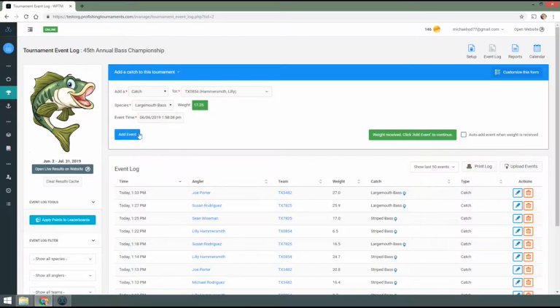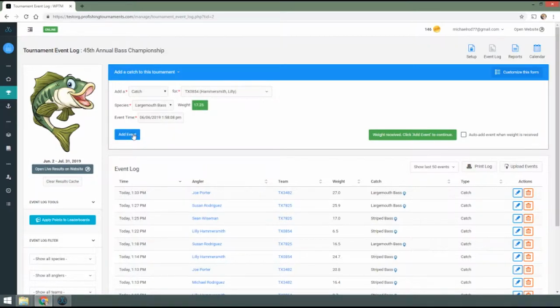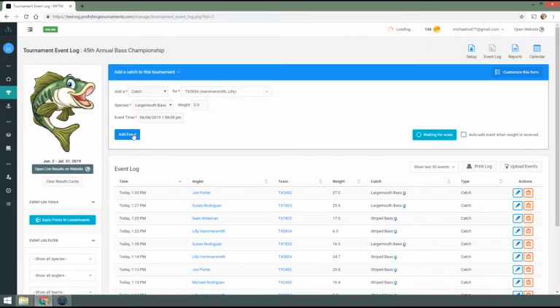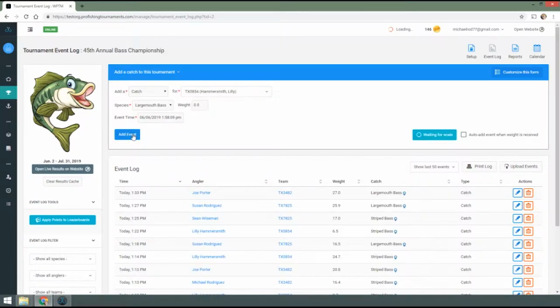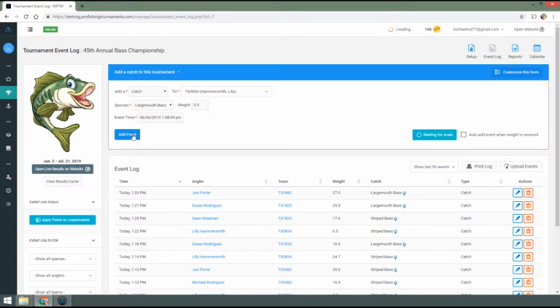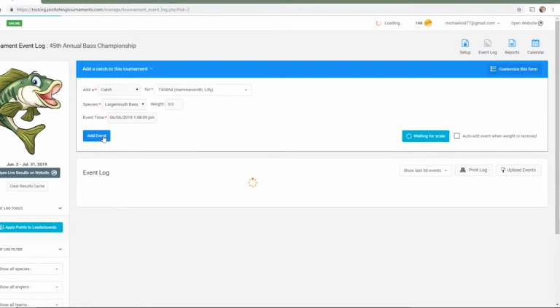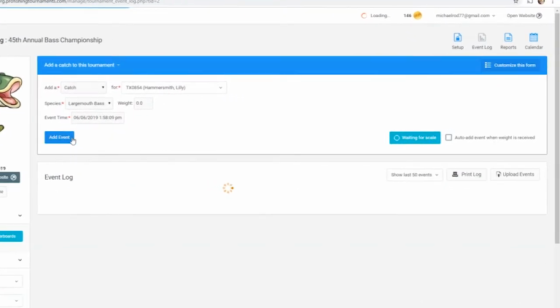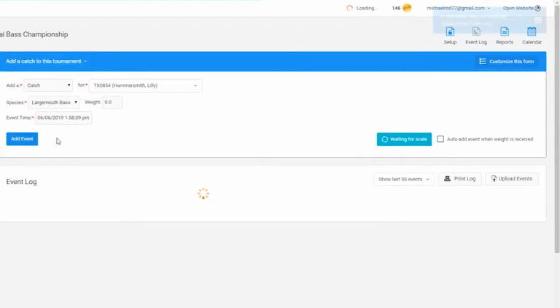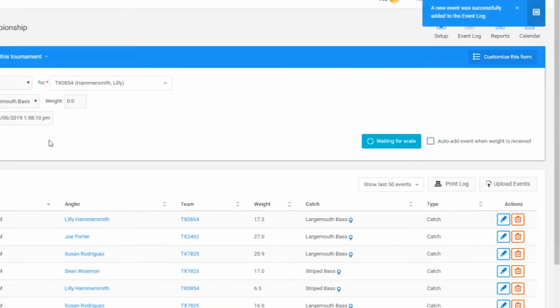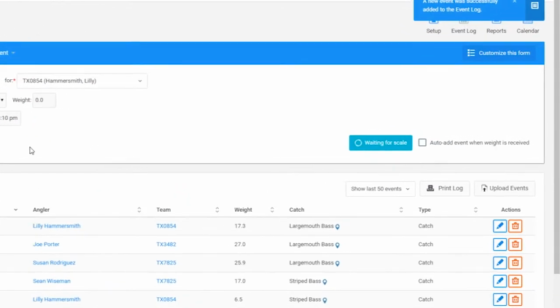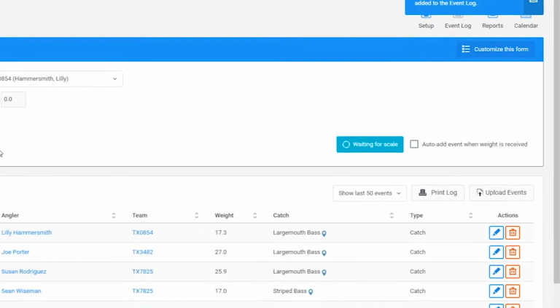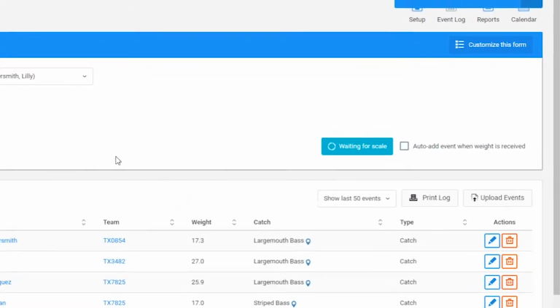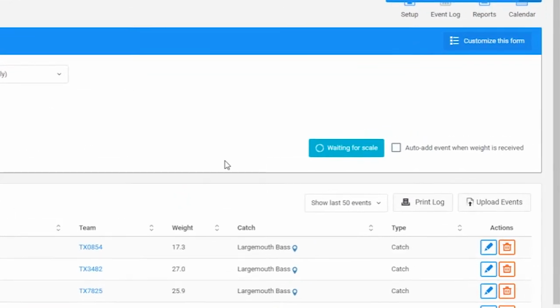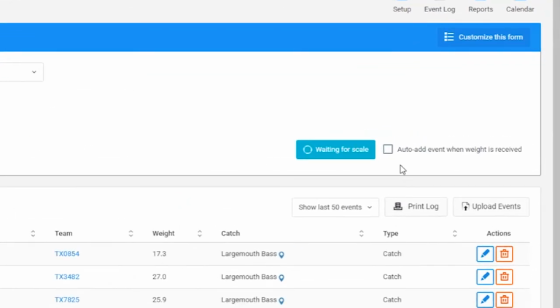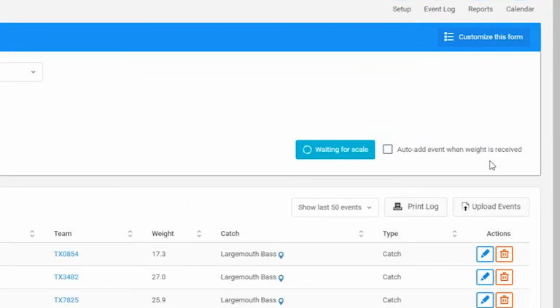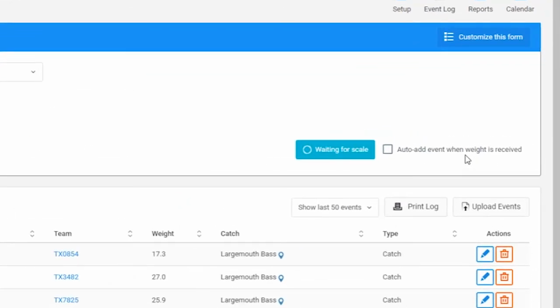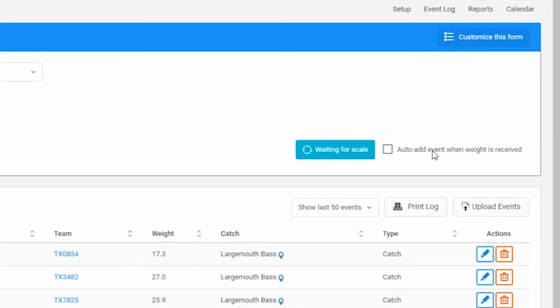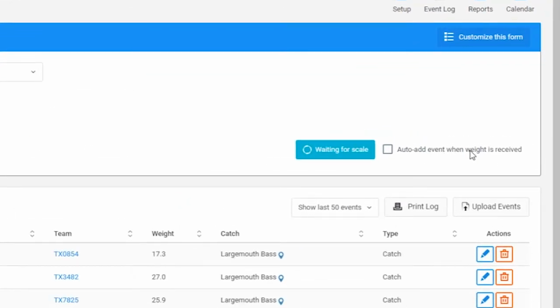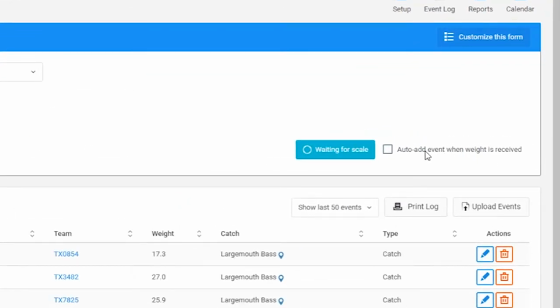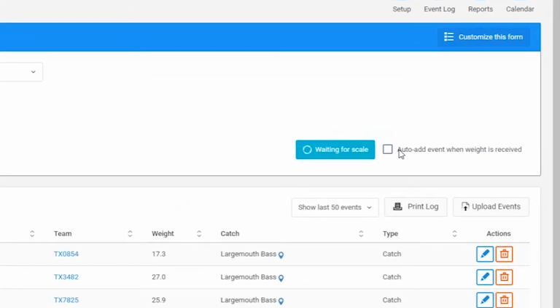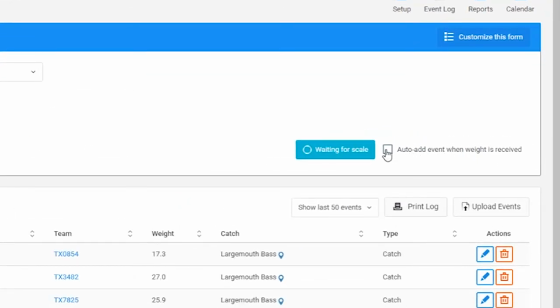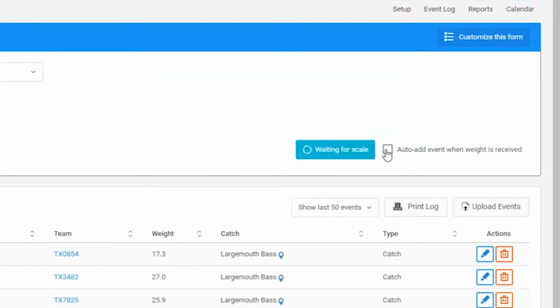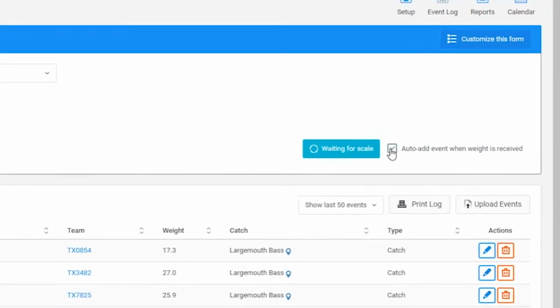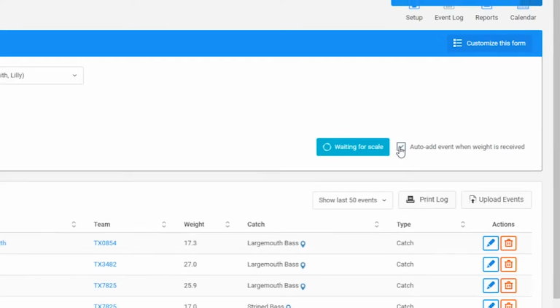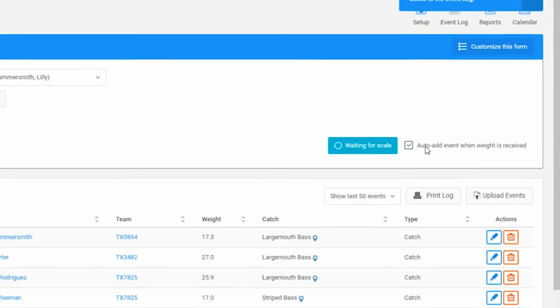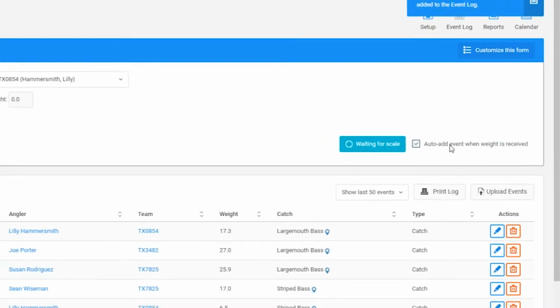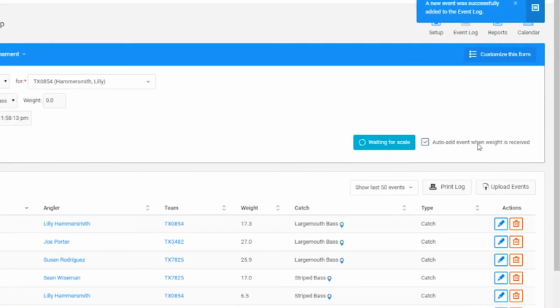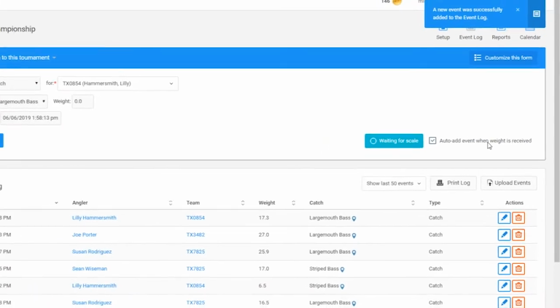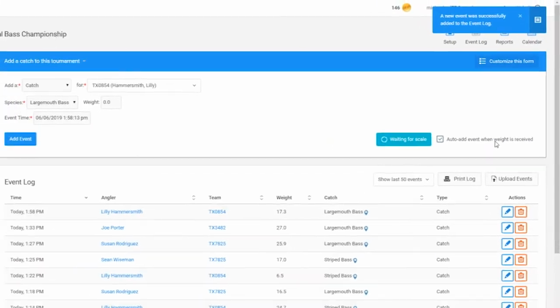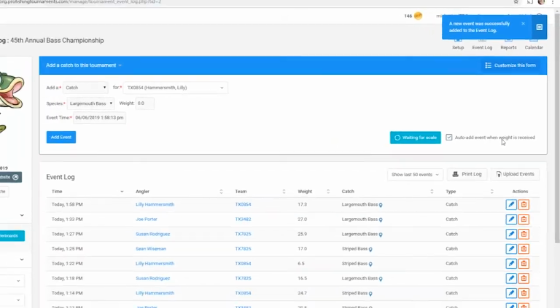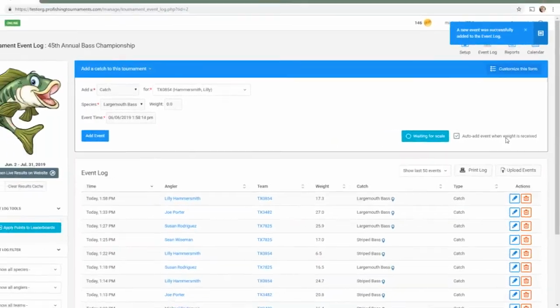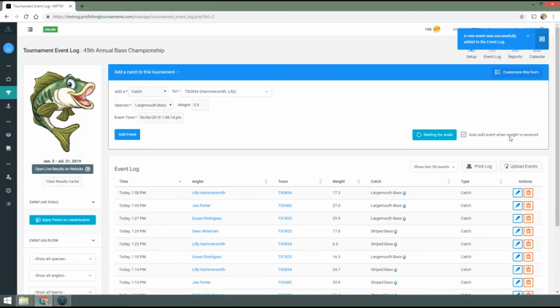Optionally, you can have WPTM auto-add the catch if you've already selected which angler the catch is intended for.